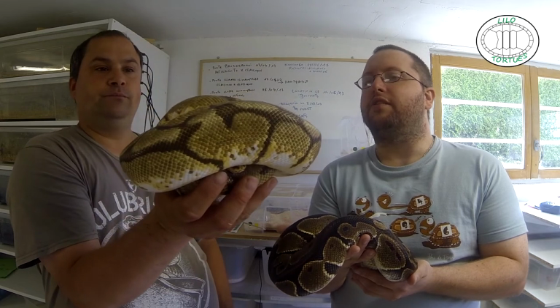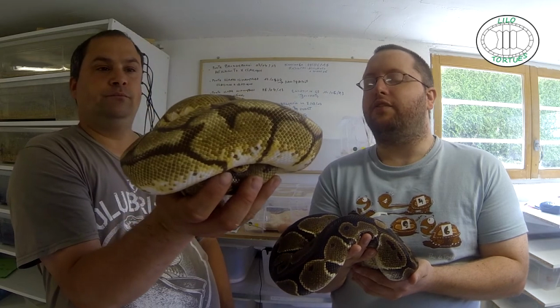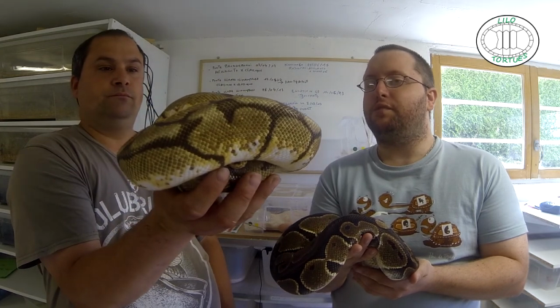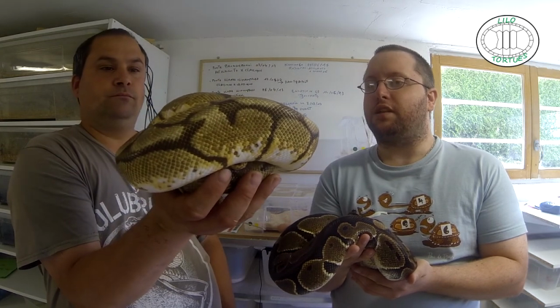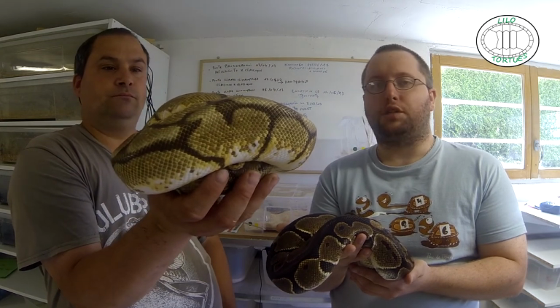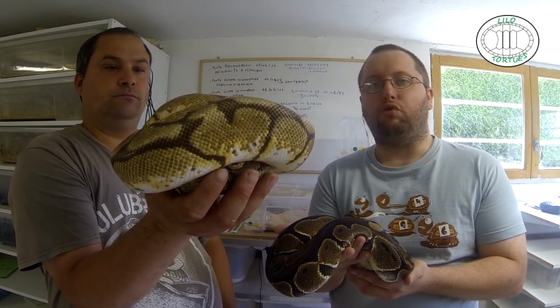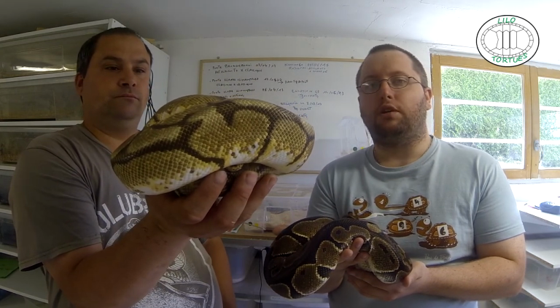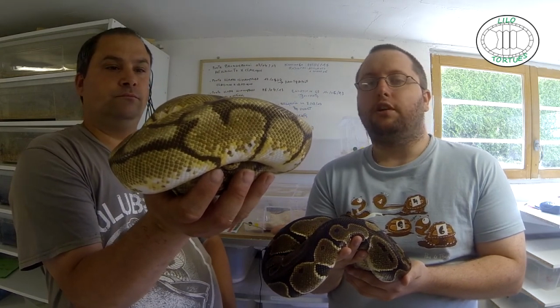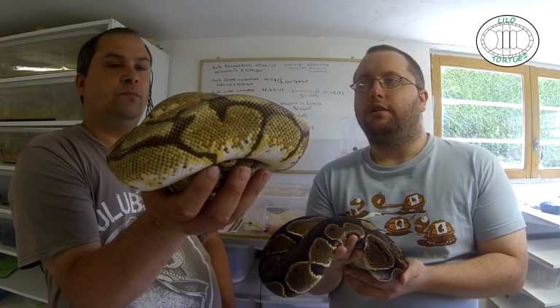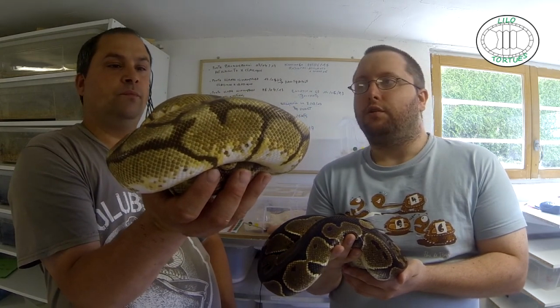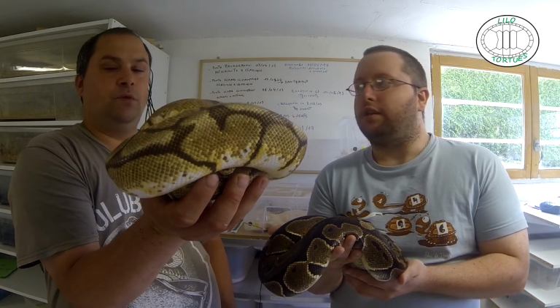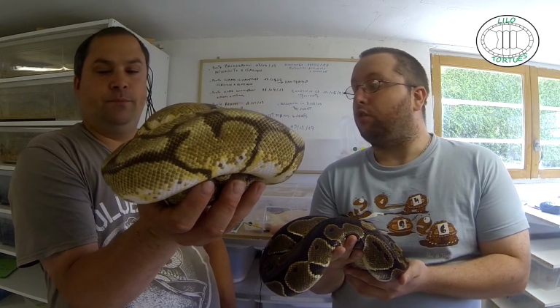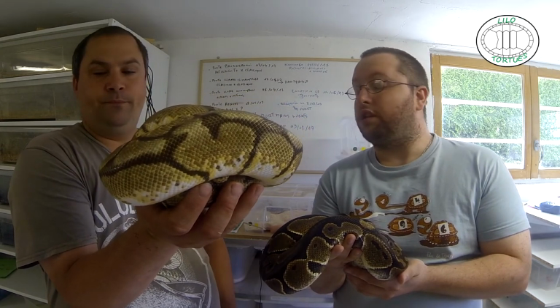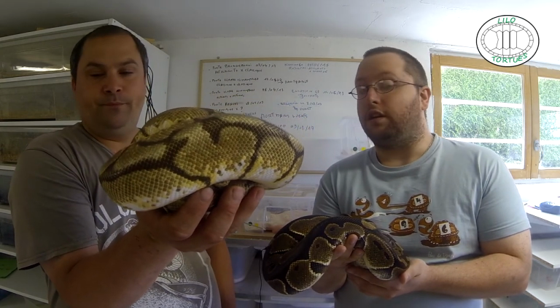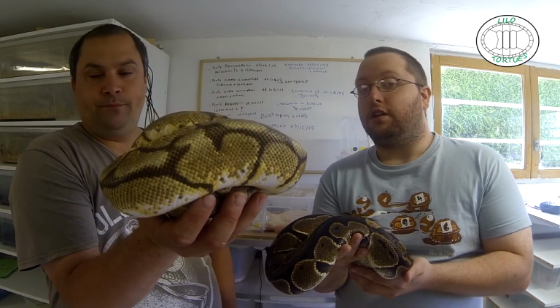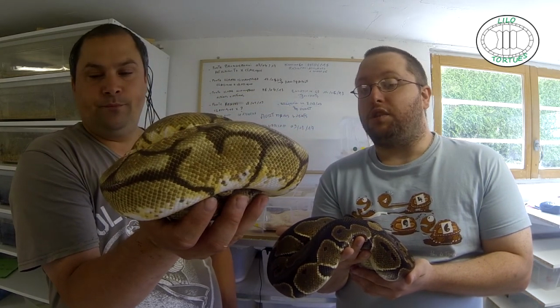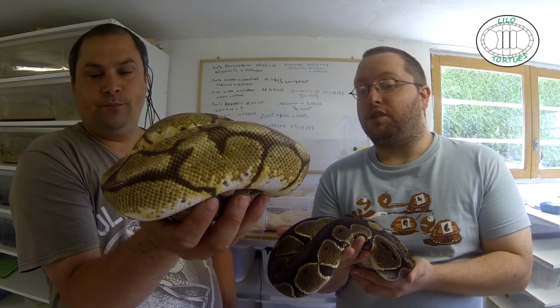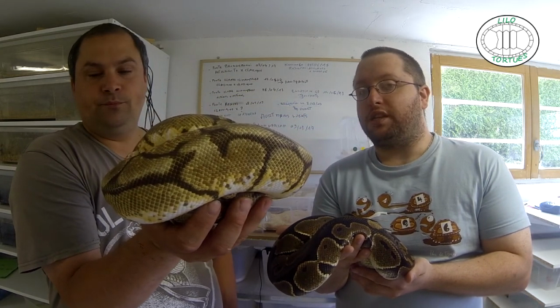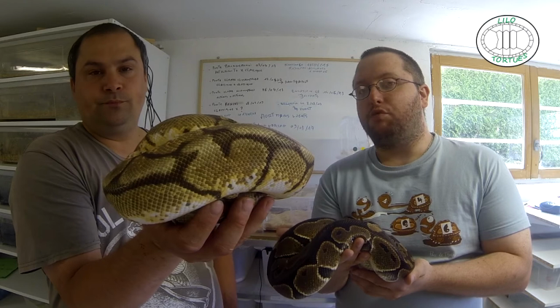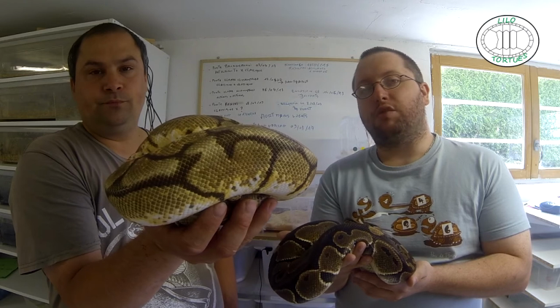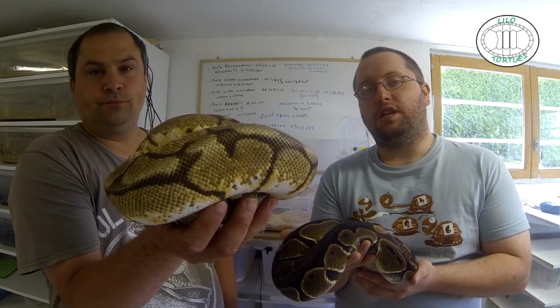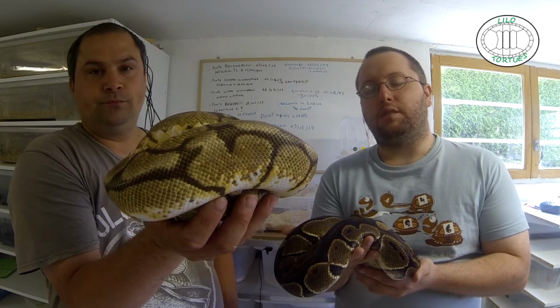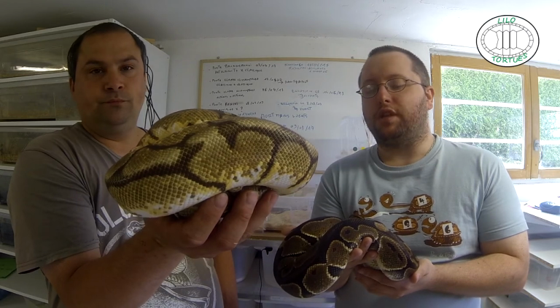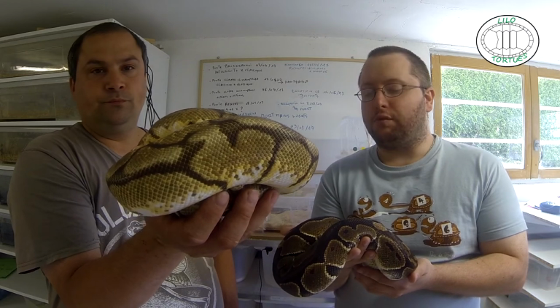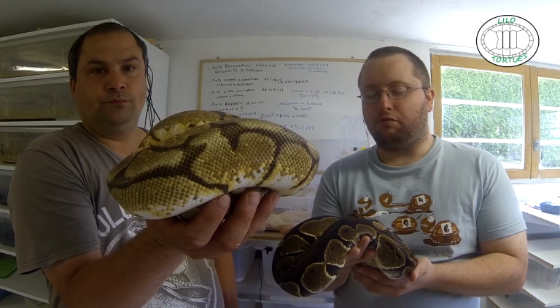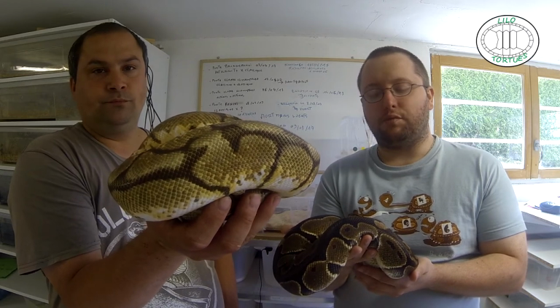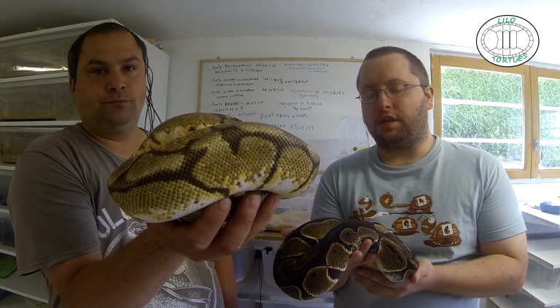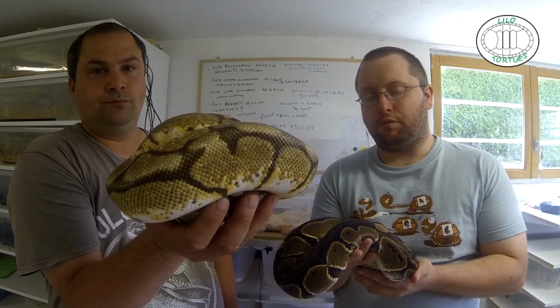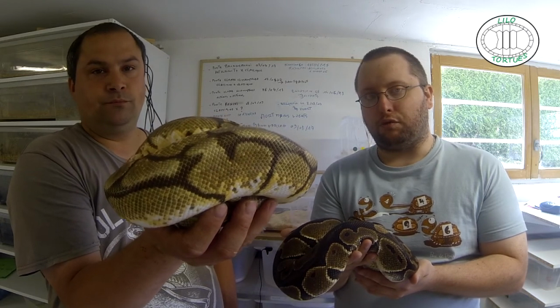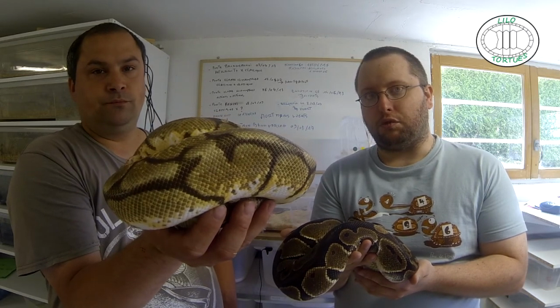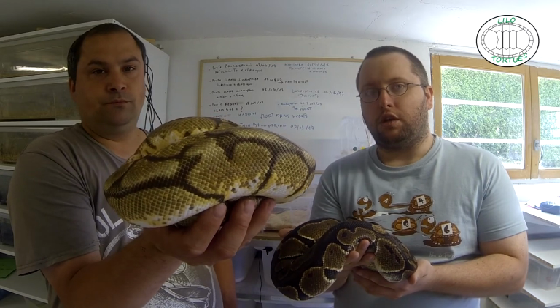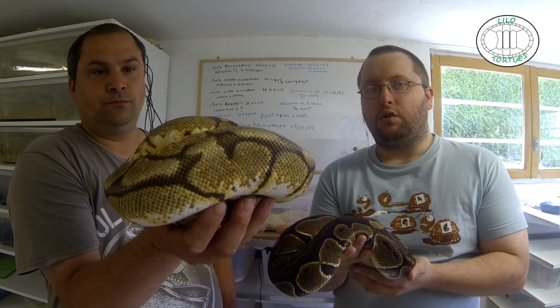Ça flippe, ça se cache, point. En gros c'est ça. Donc c'est pour ça que c'est le plus conseillé, le plus vu, le plus vendu.